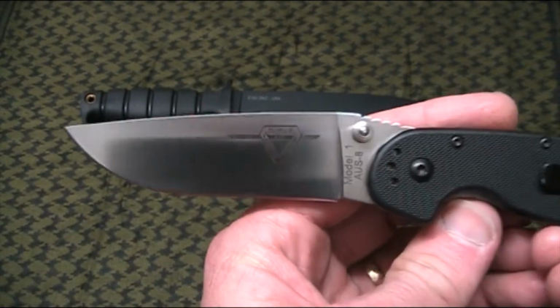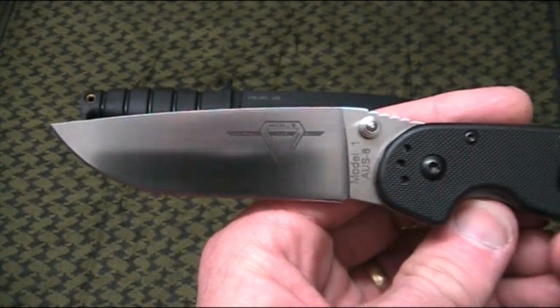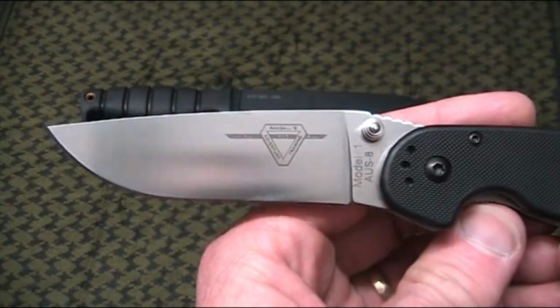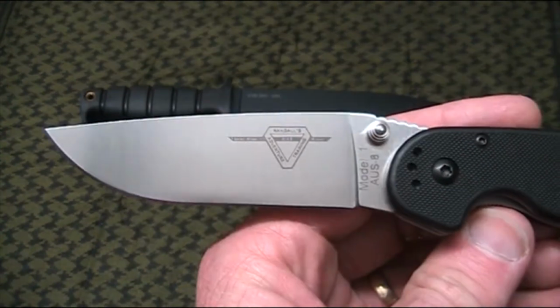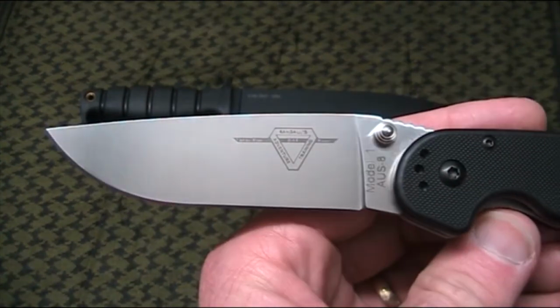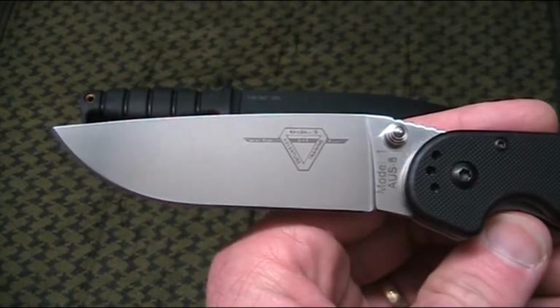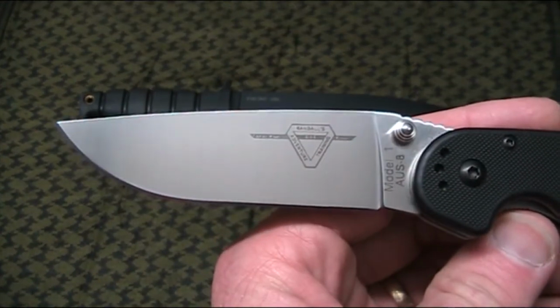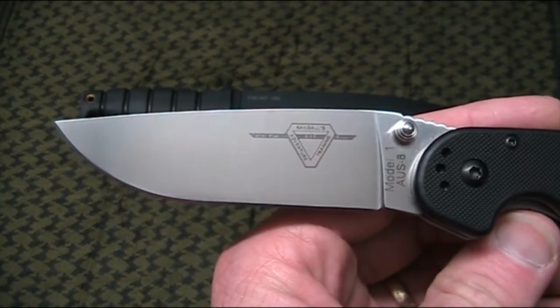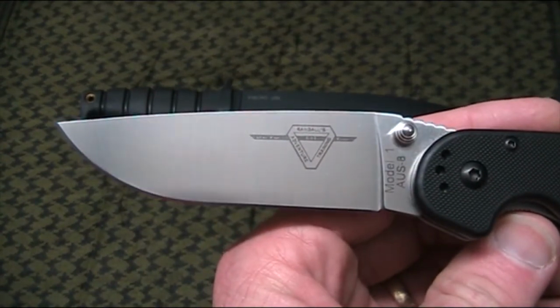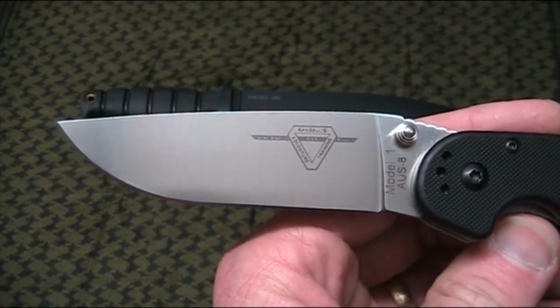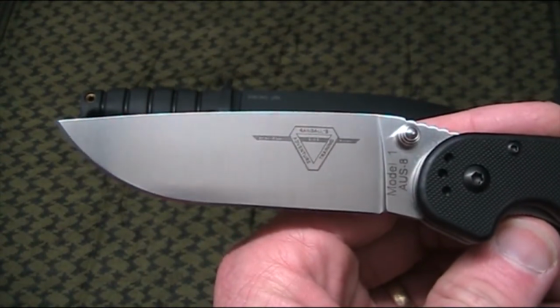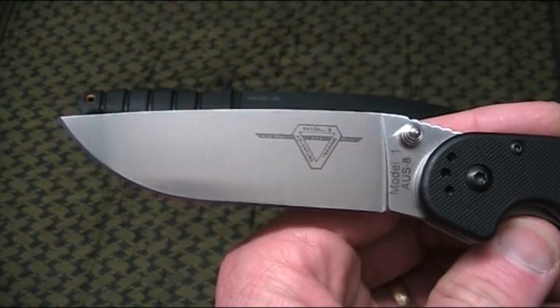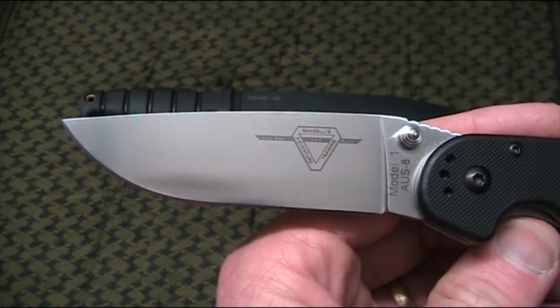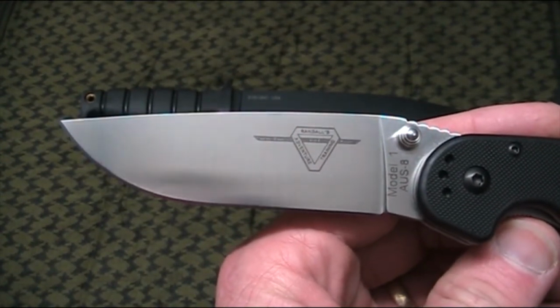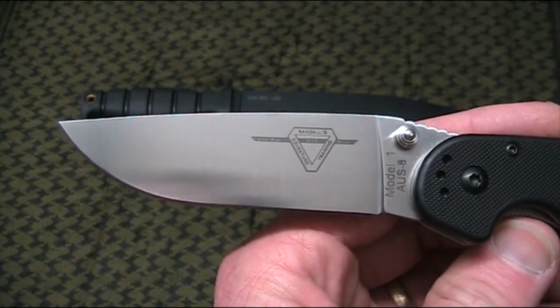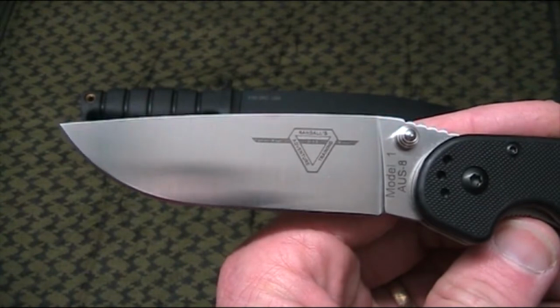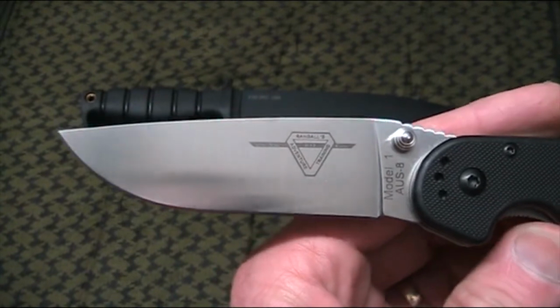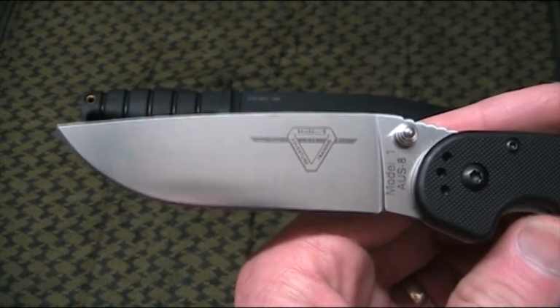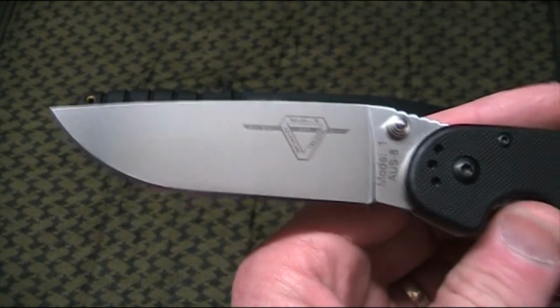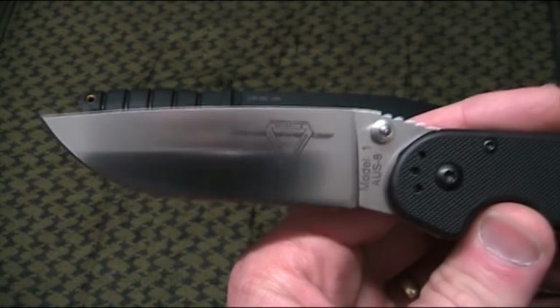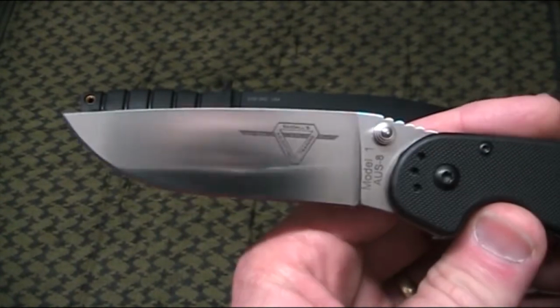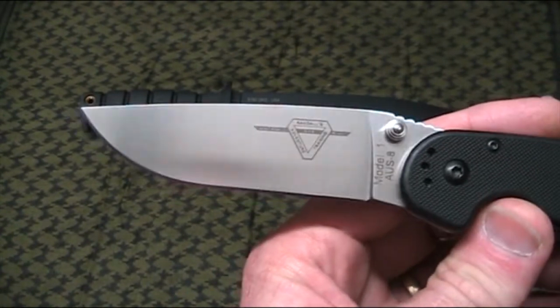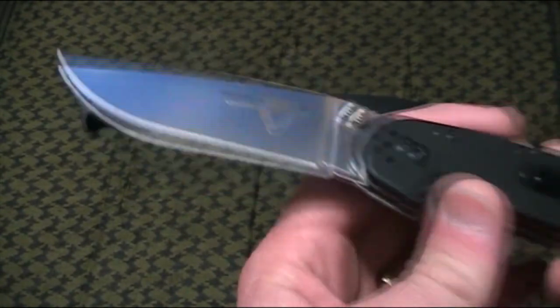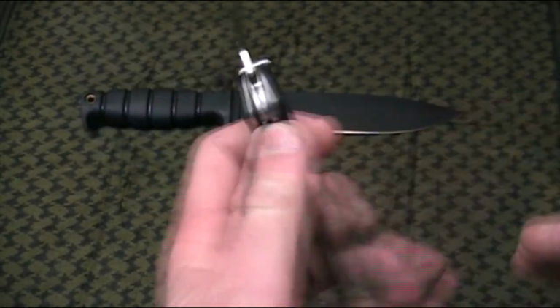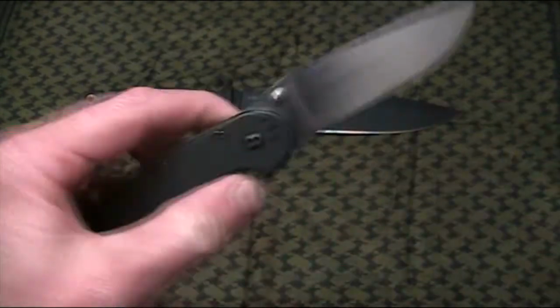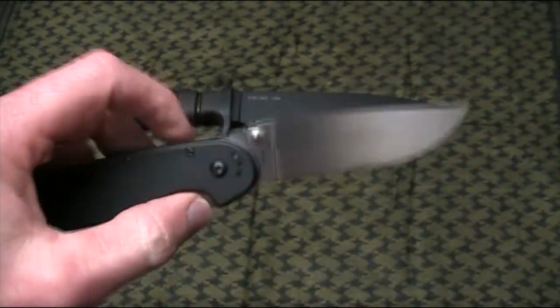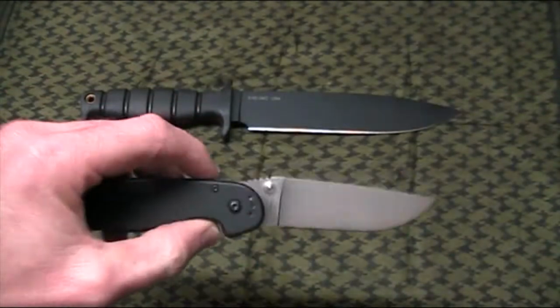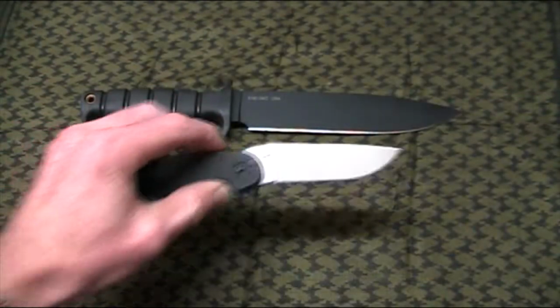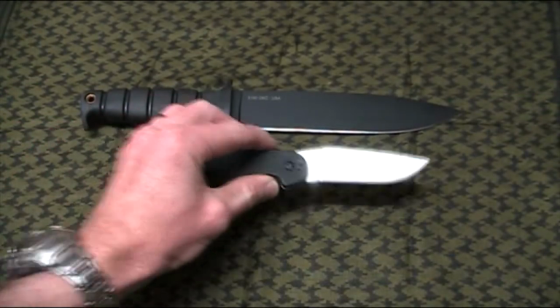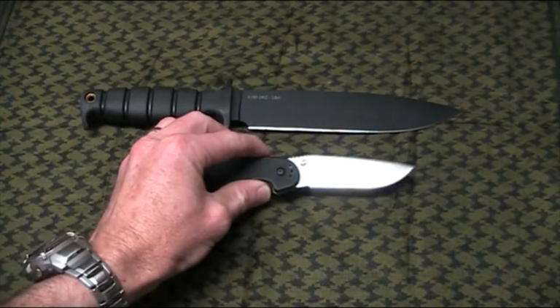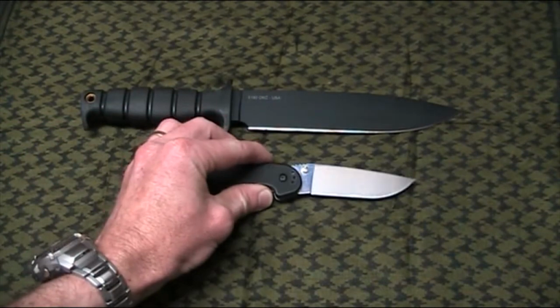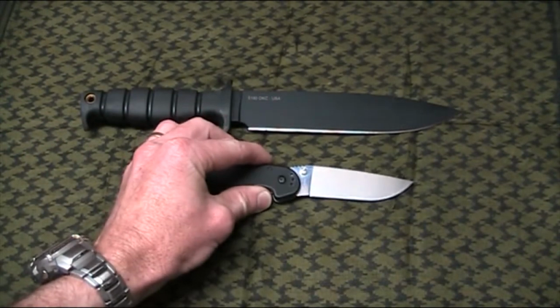Some more expensive knives I've got just do not go out as much as this one. So, excellent value — if you don't have one of these, I can certainly highly recommend them.